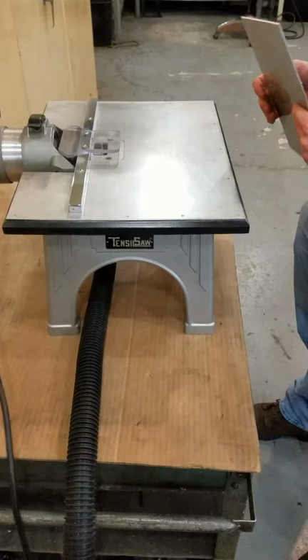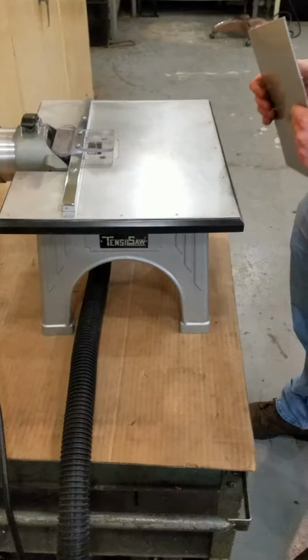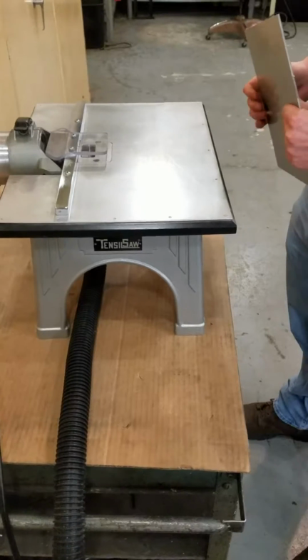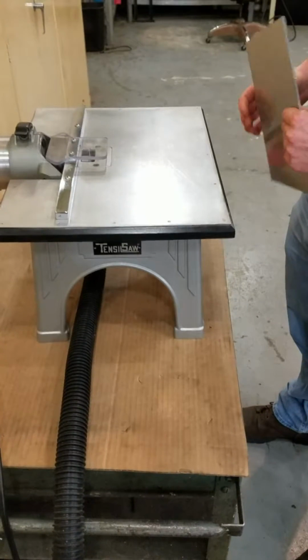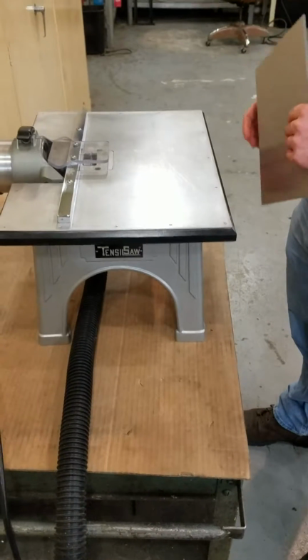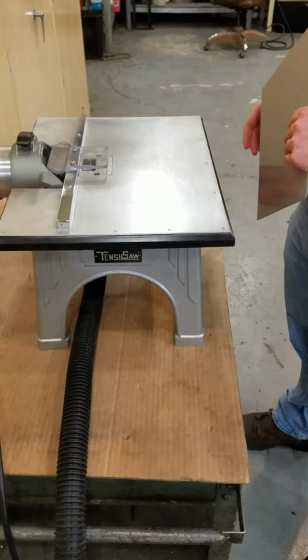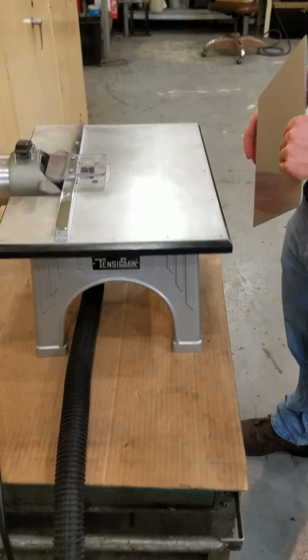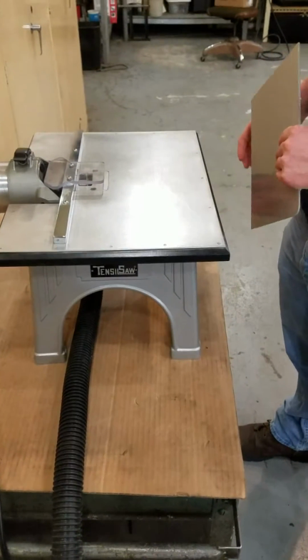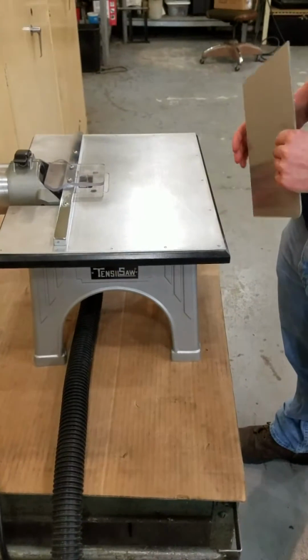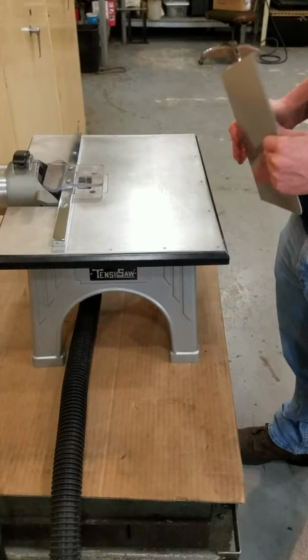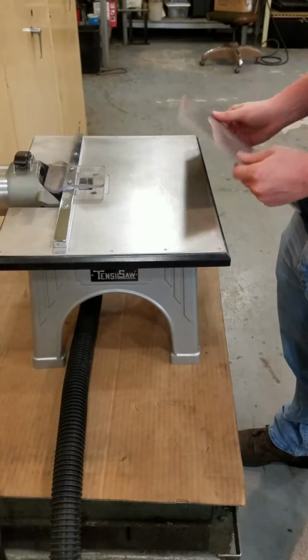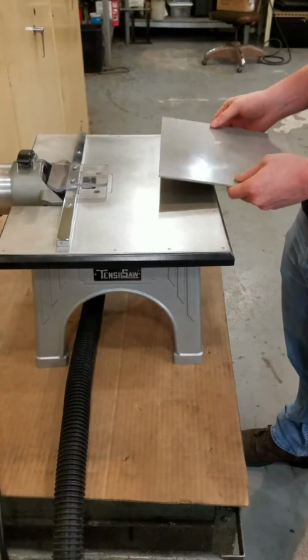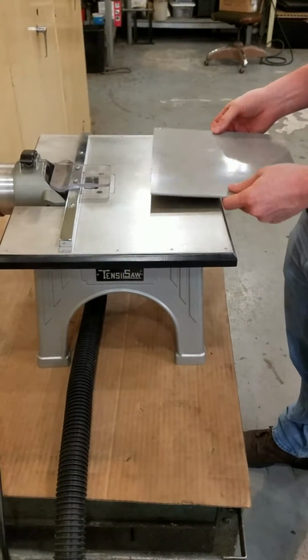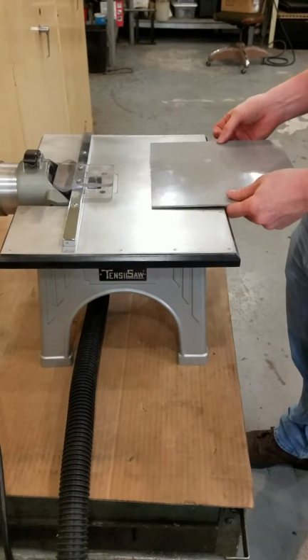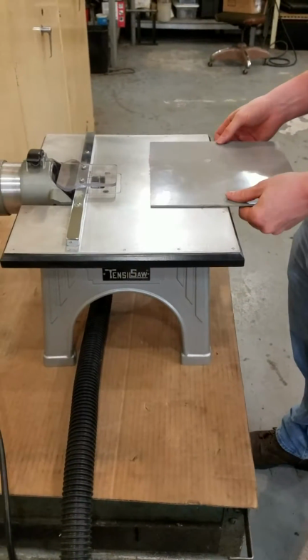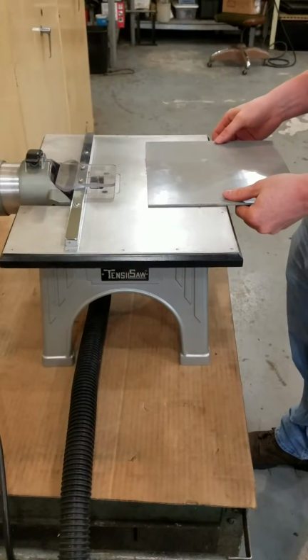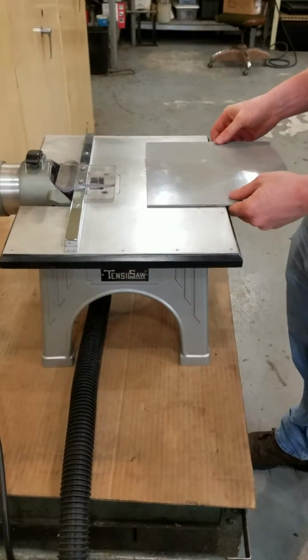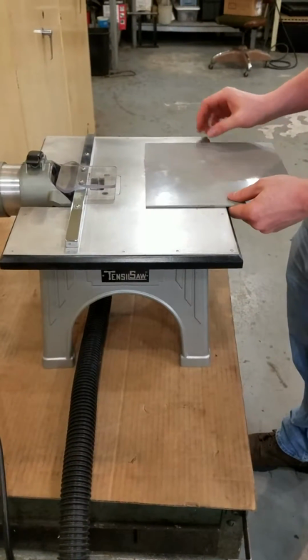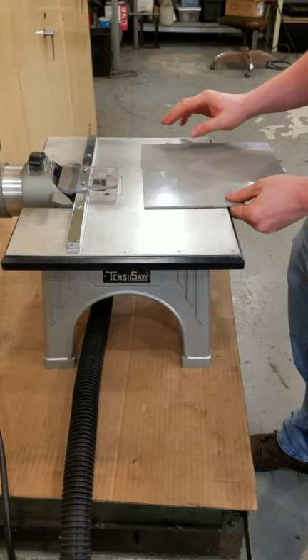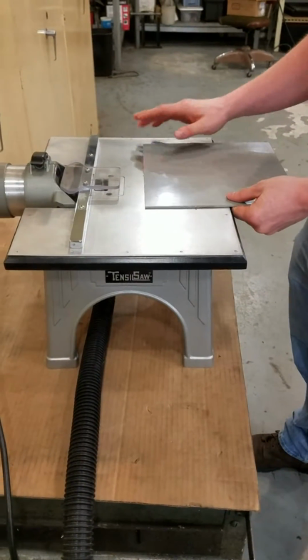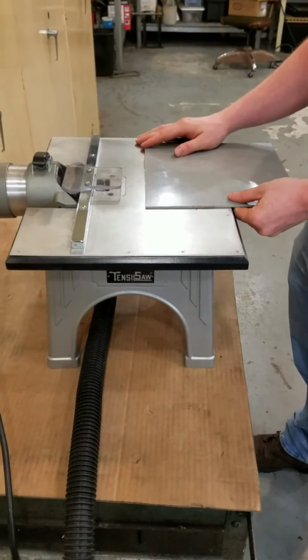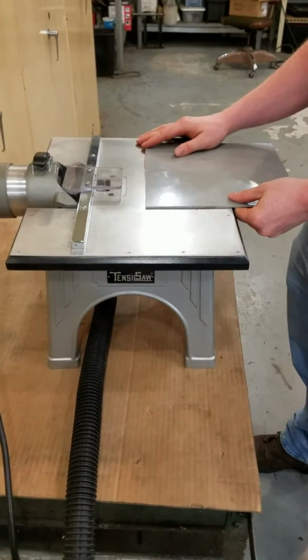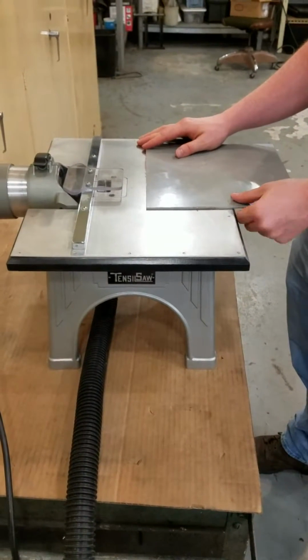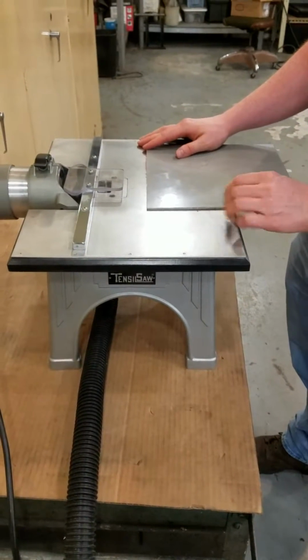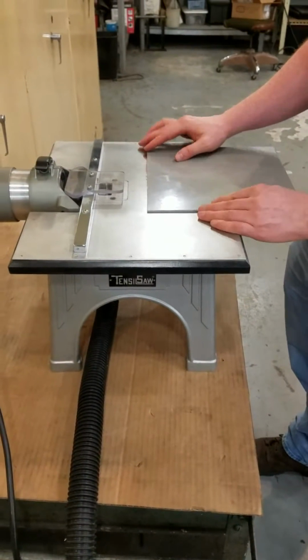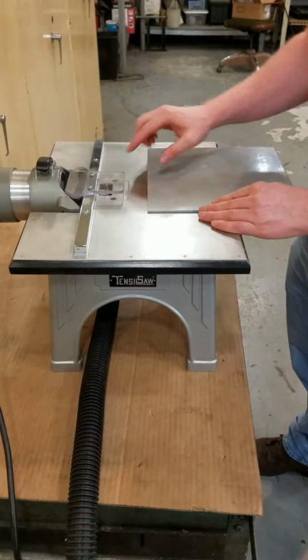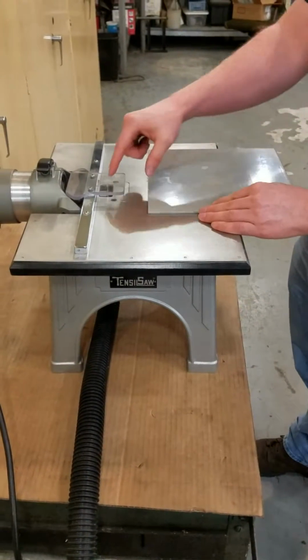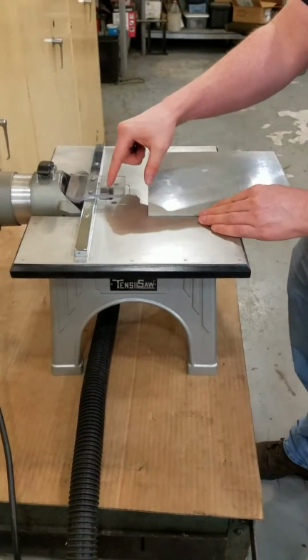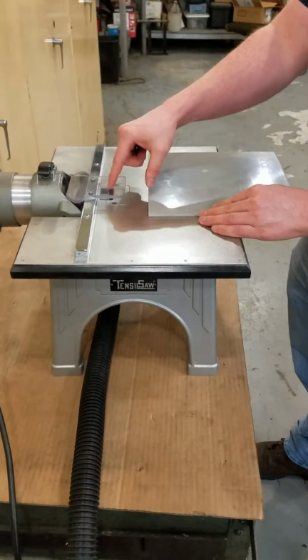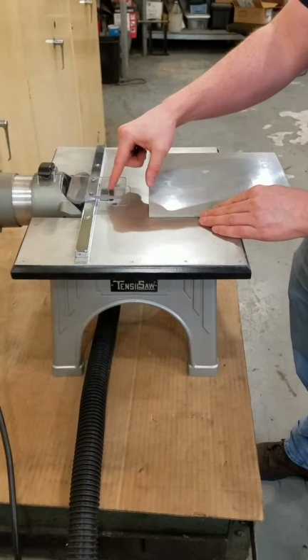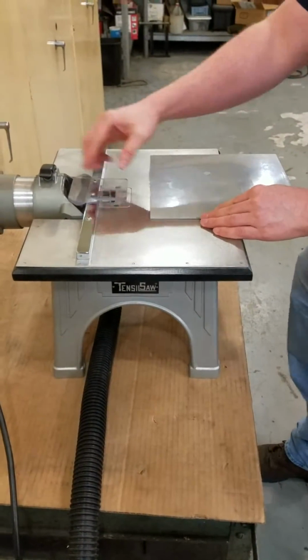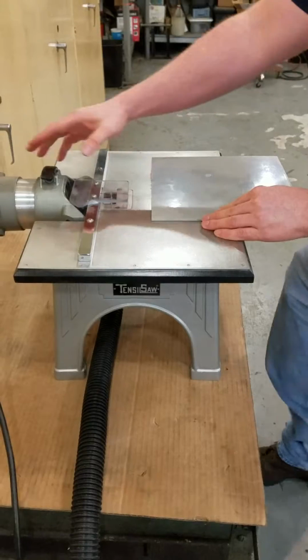This is a demonstration video for our tensile saw. With the tensile saw, the blade is right here.